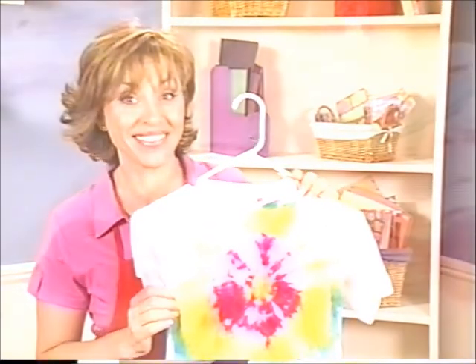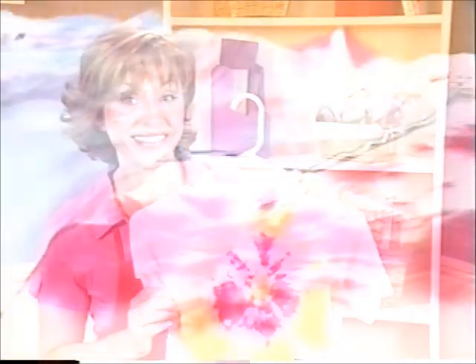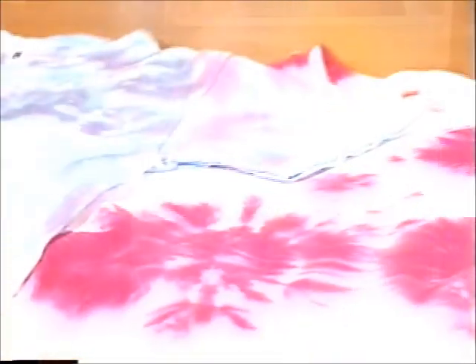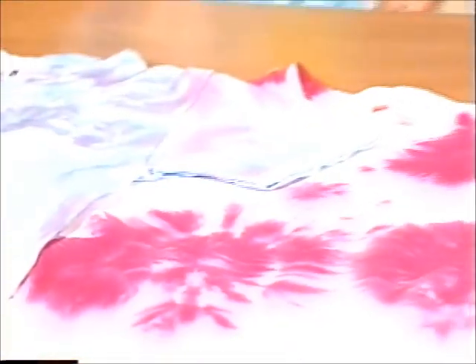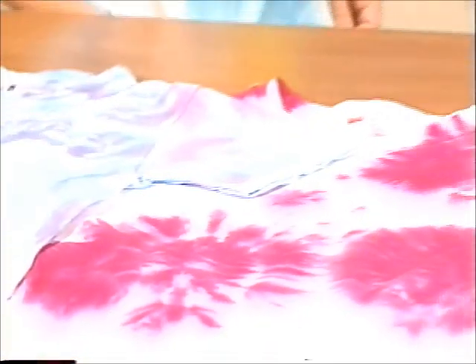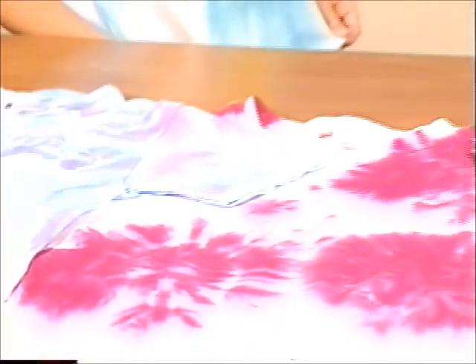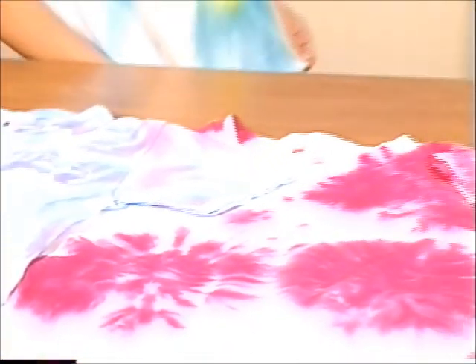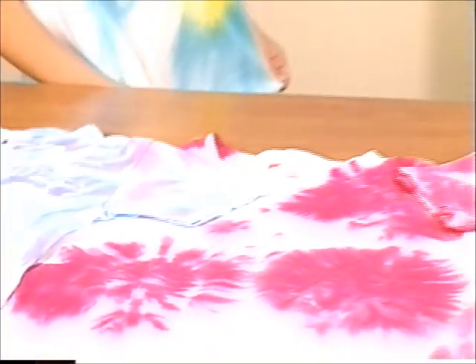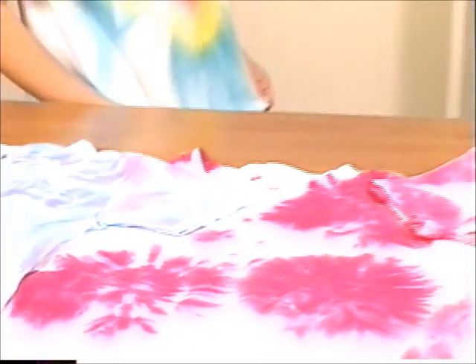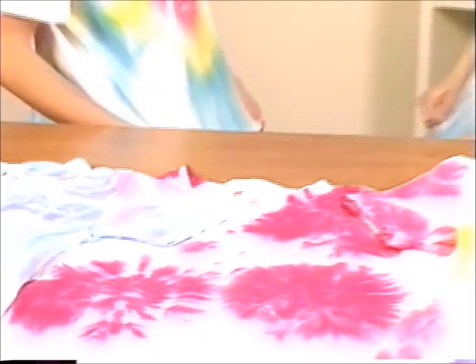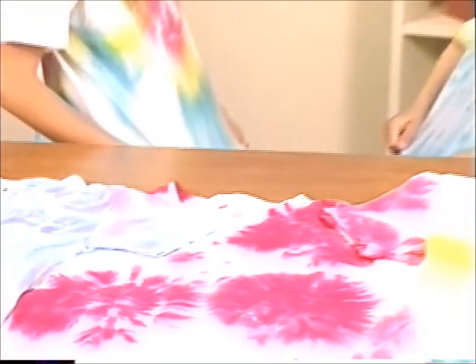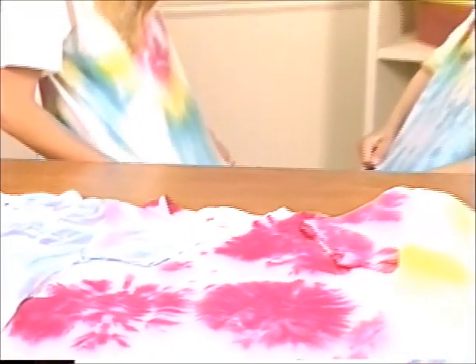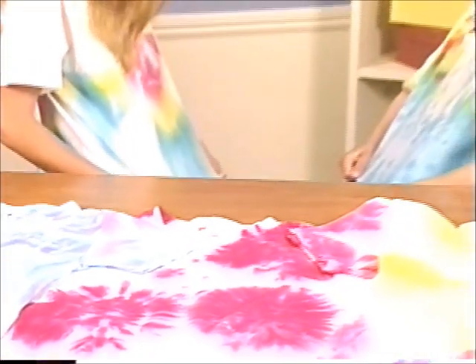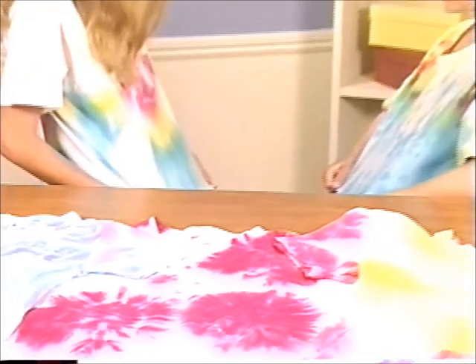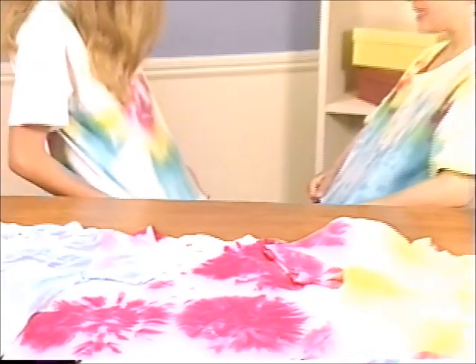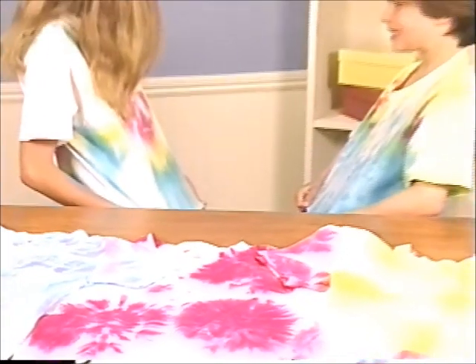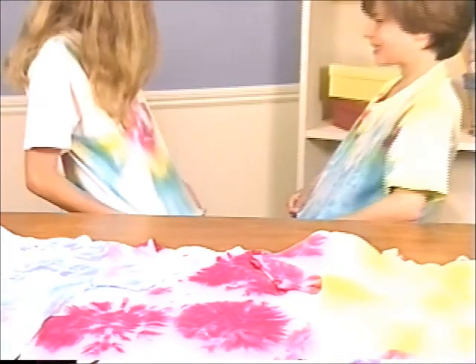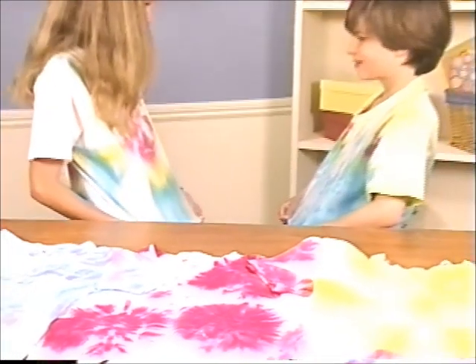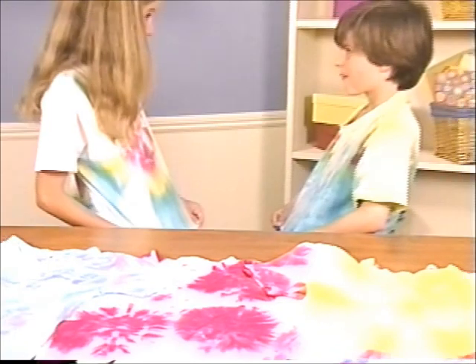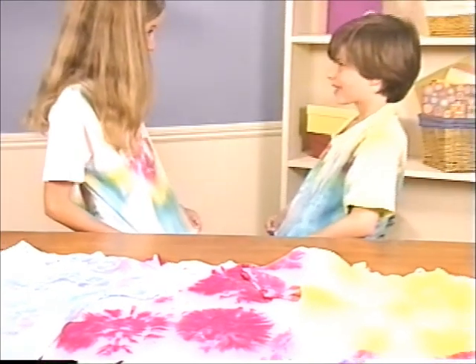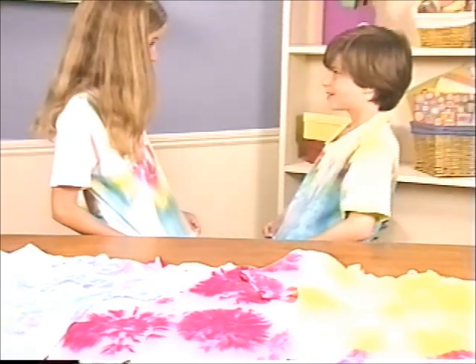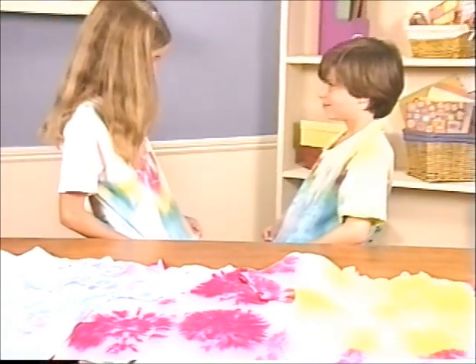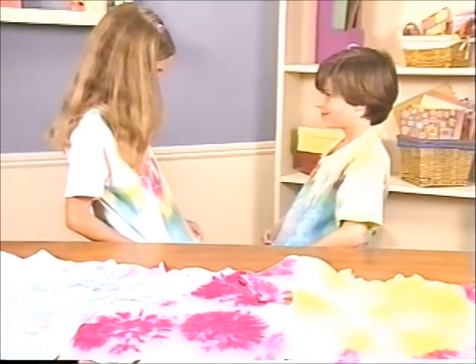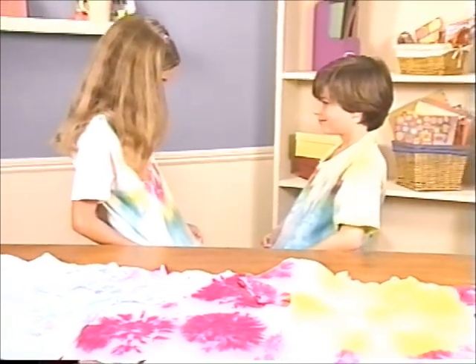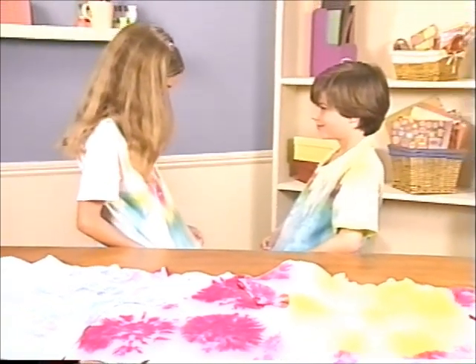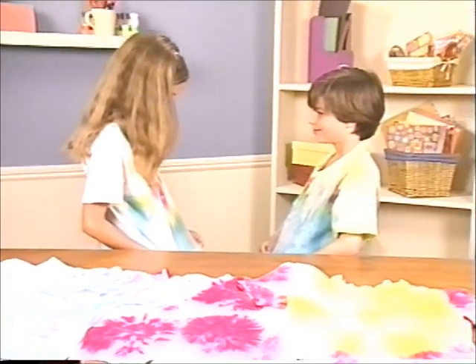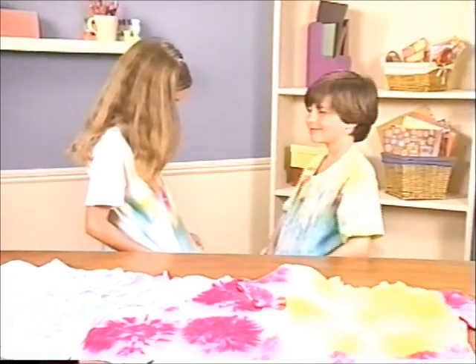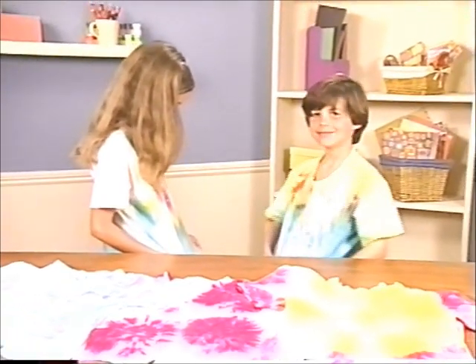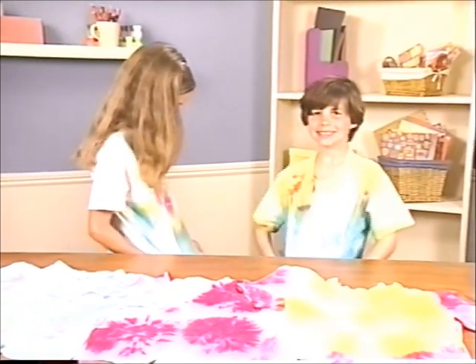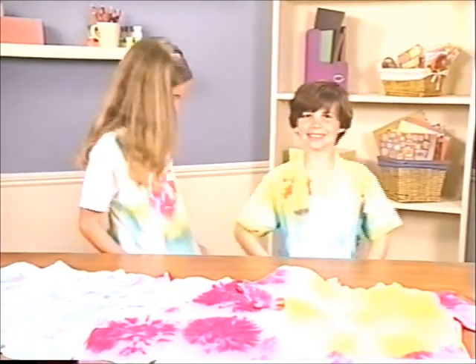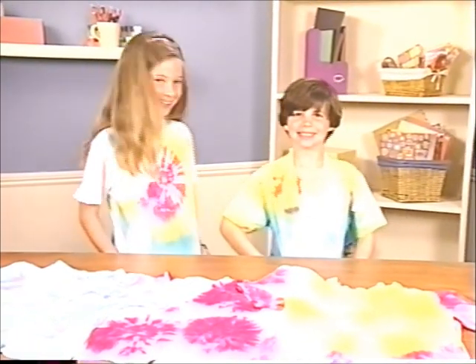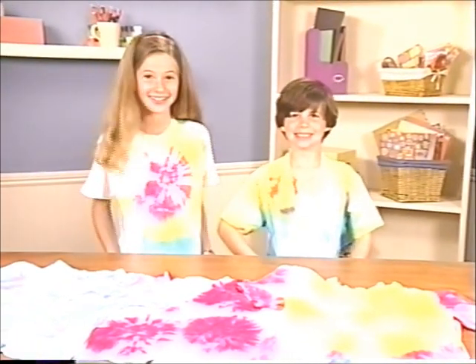These t-shirts make a great party activity, take-home favor, and a brilliant fashion statement all in one.